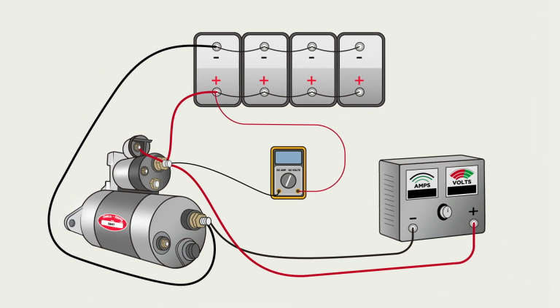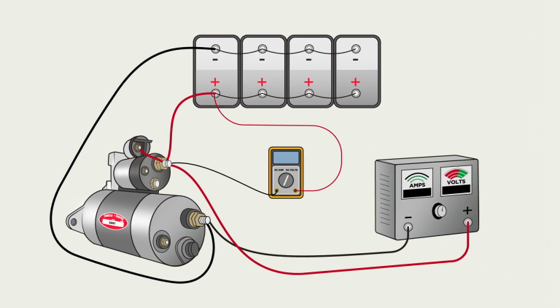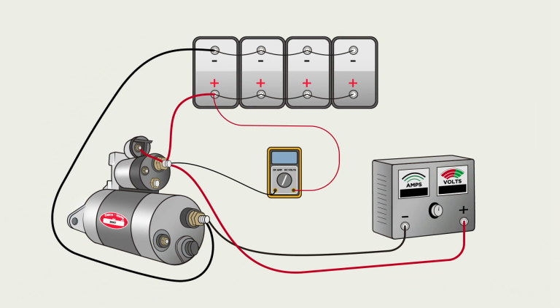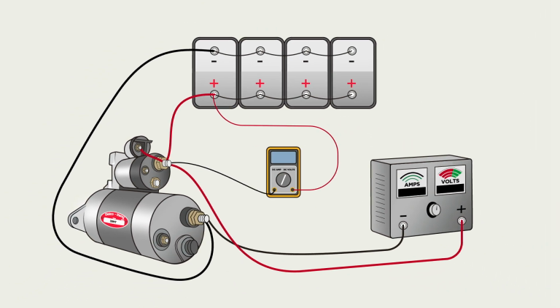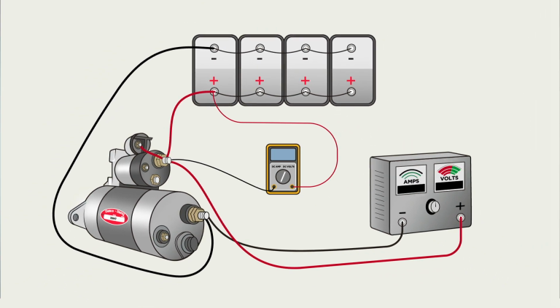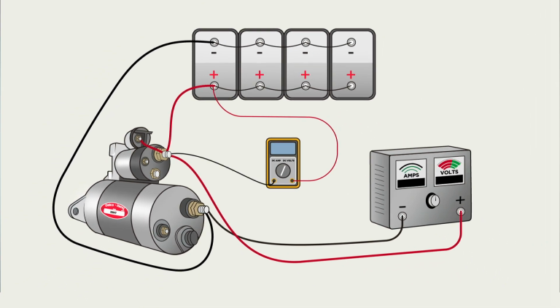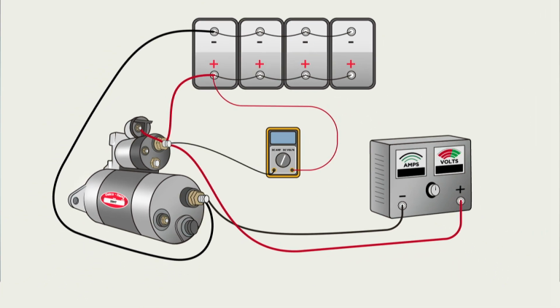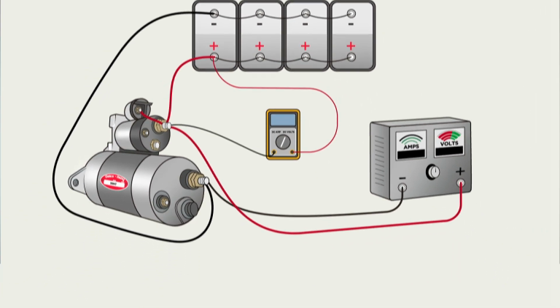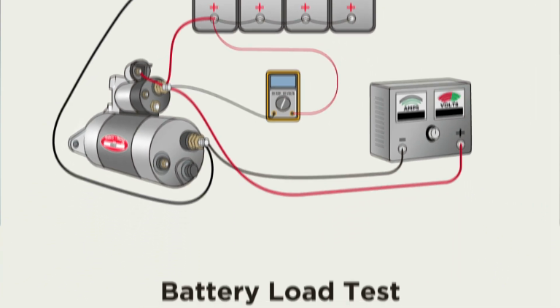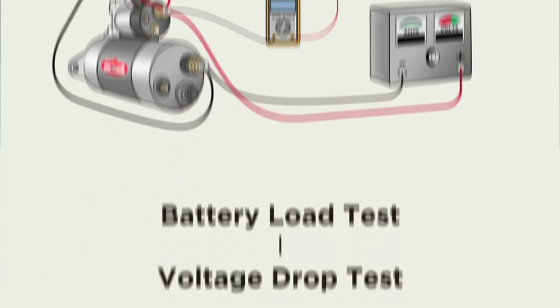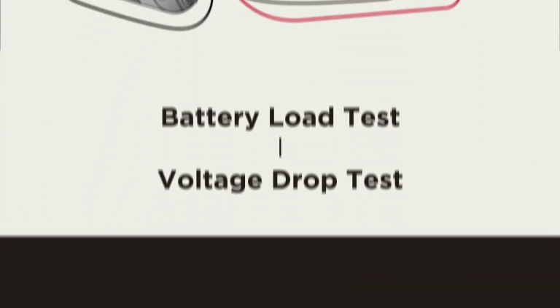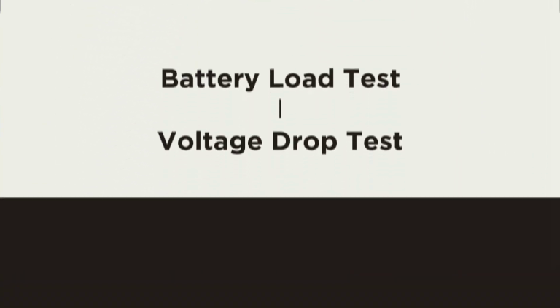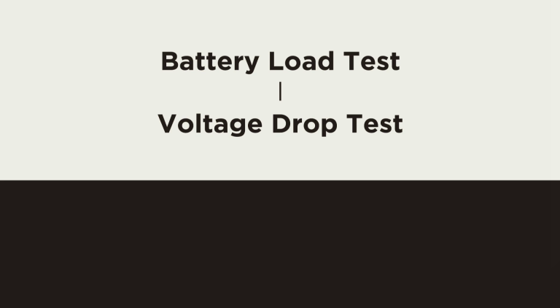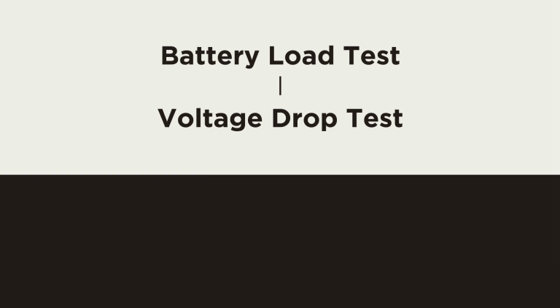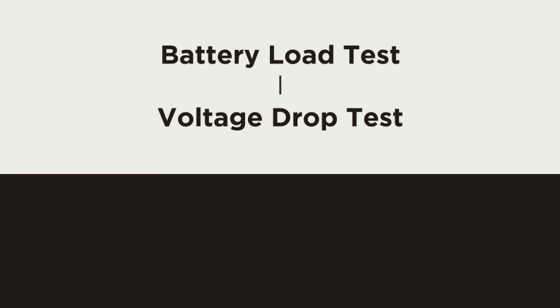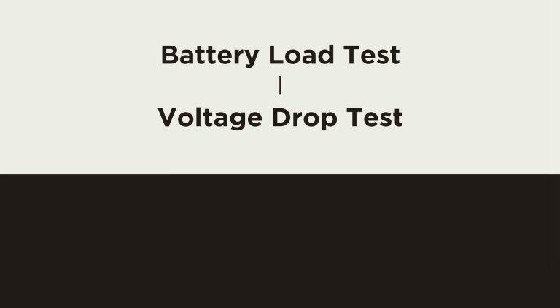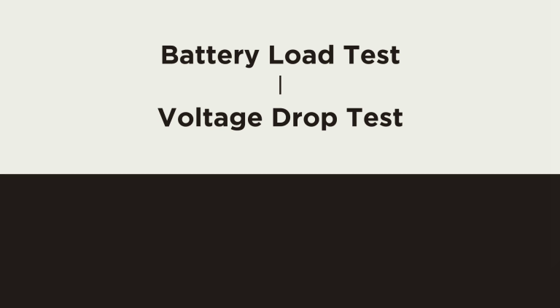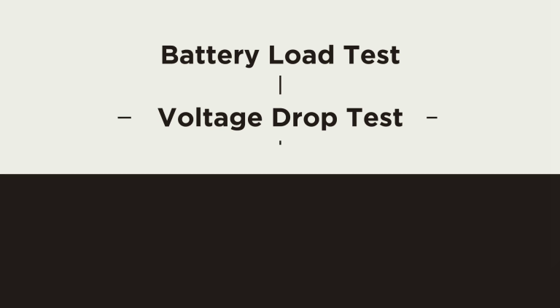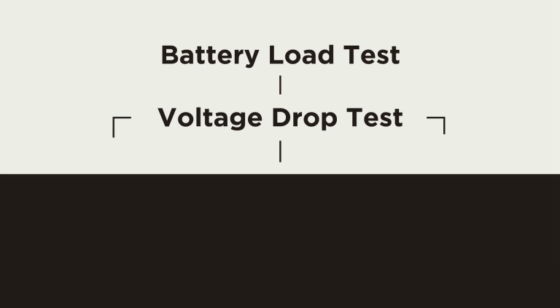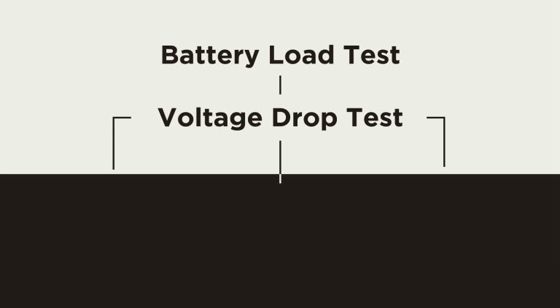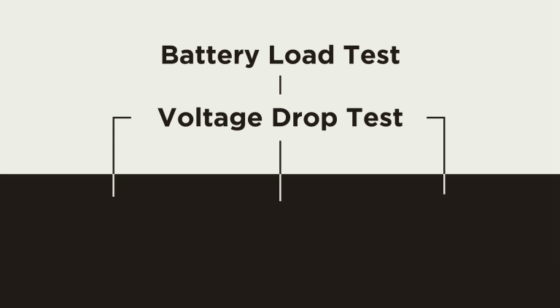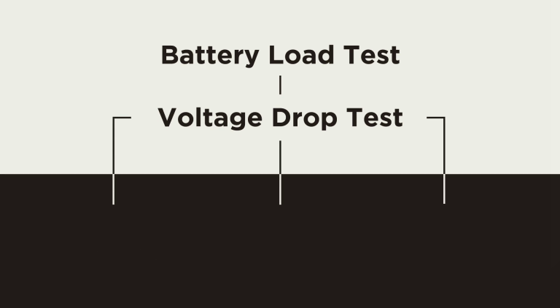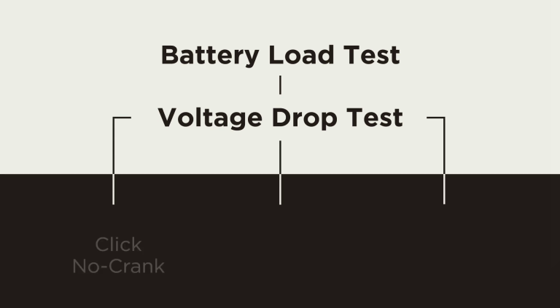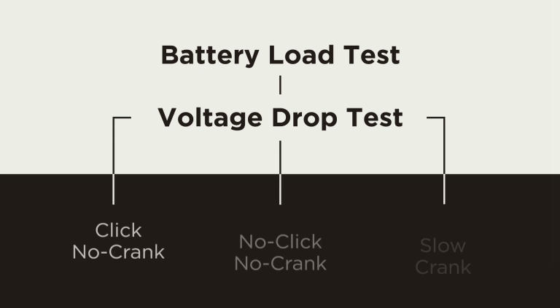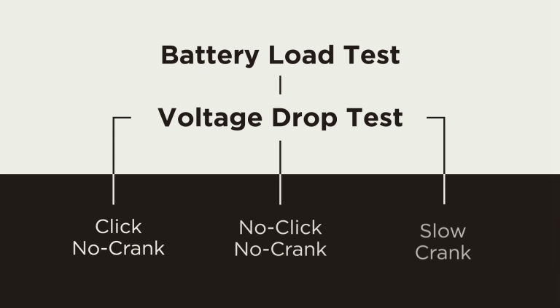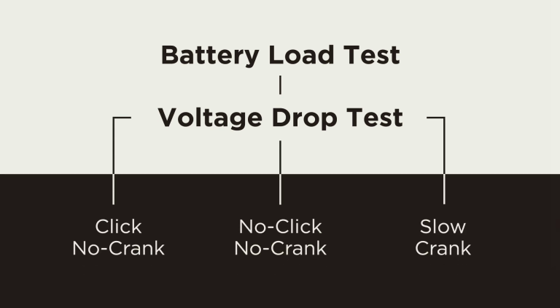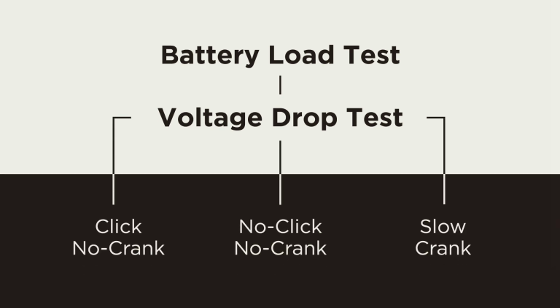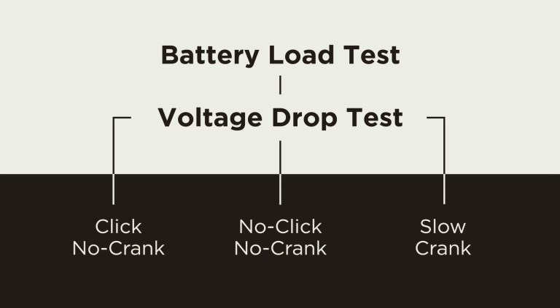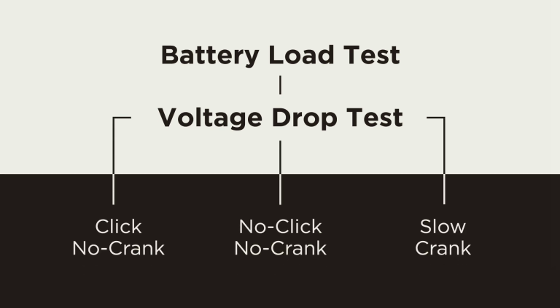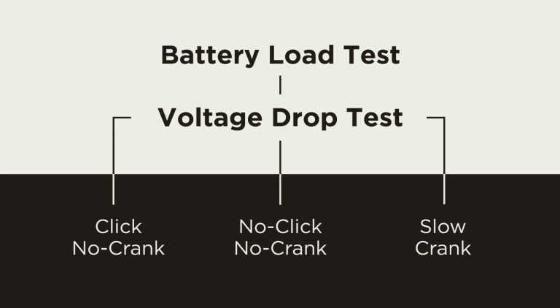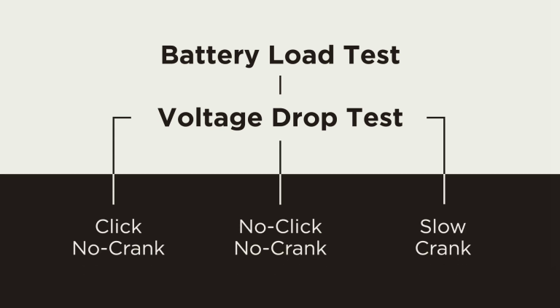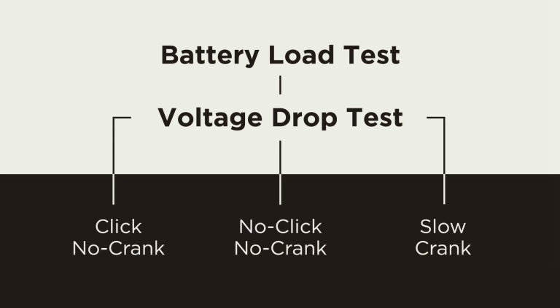Until now, the diagnostic path has remained the same regardless of the complaint. Now is where you address the specific issue.